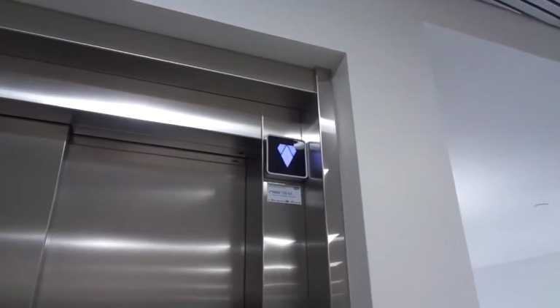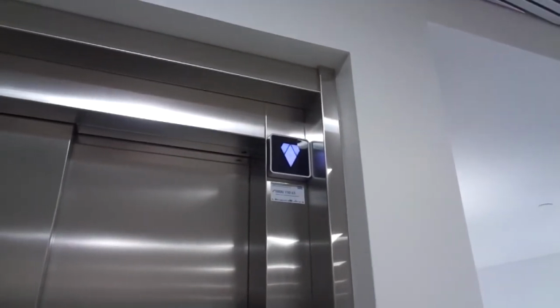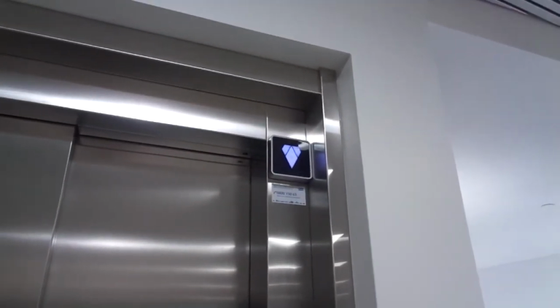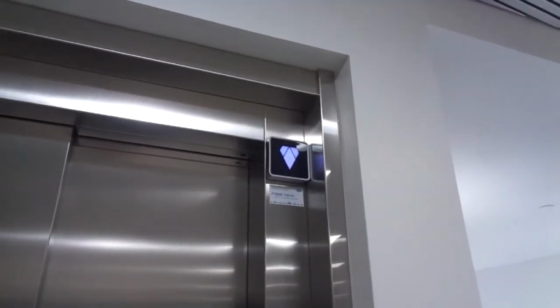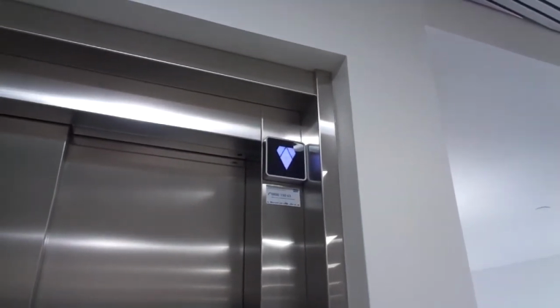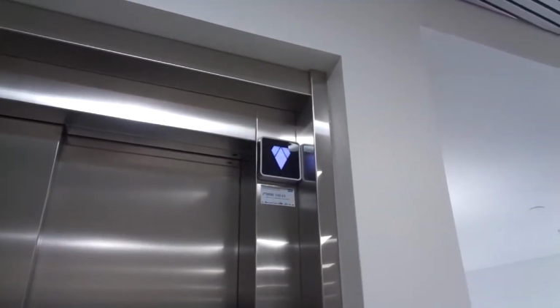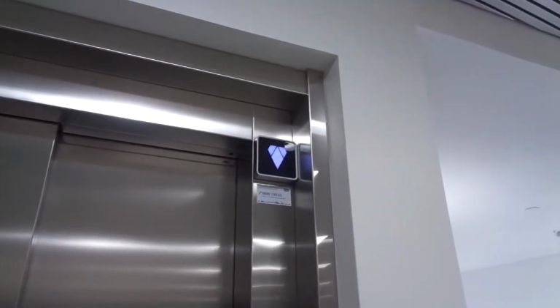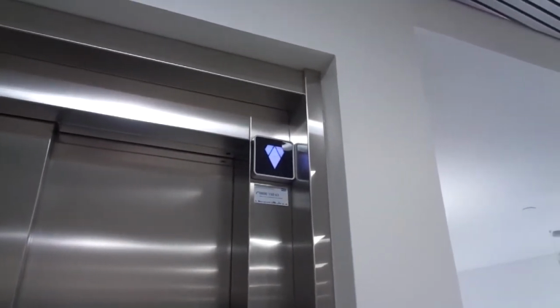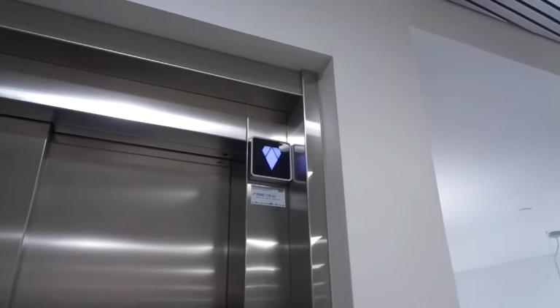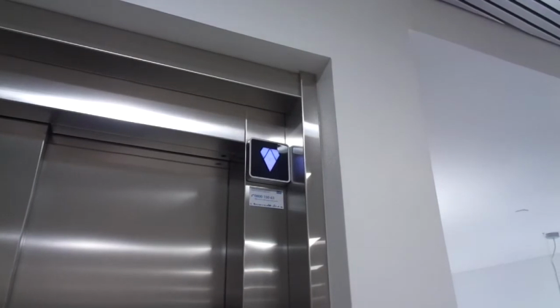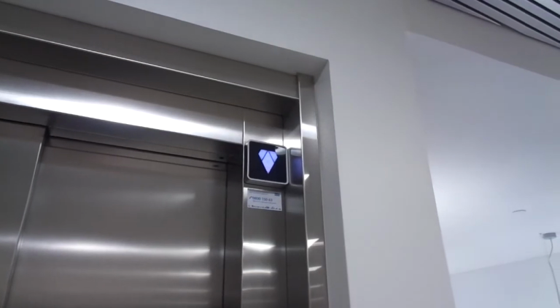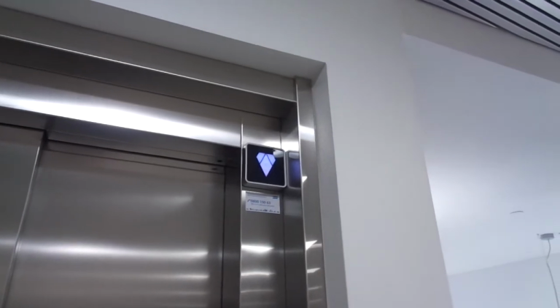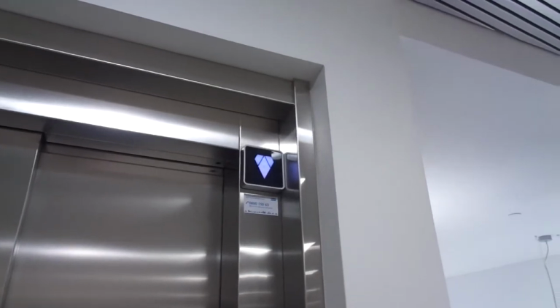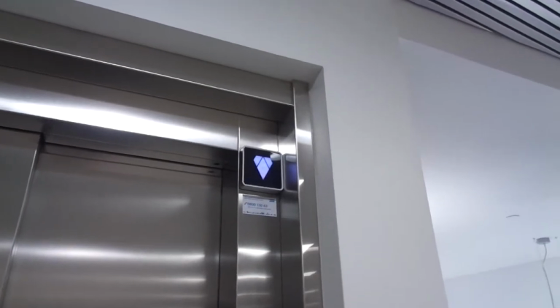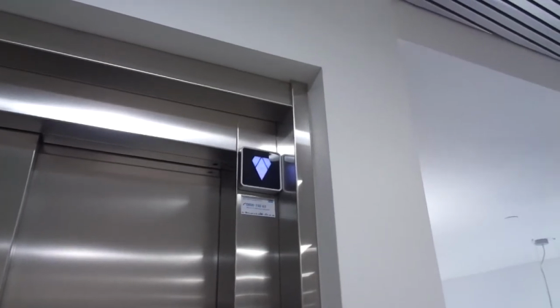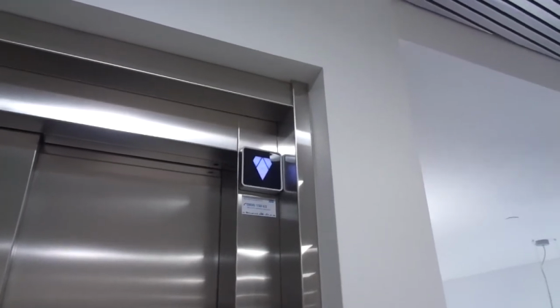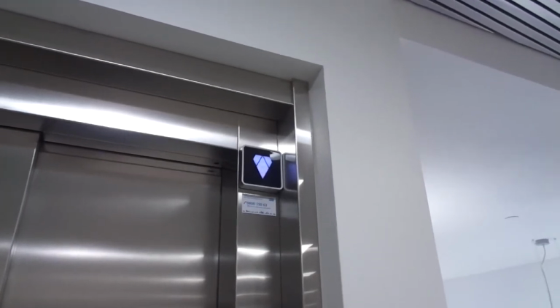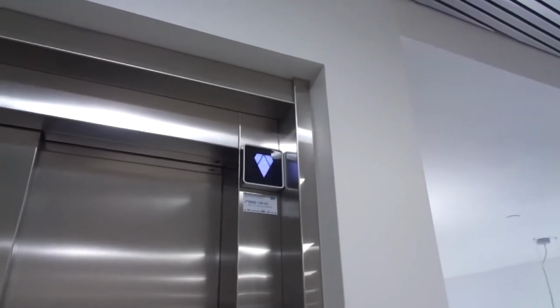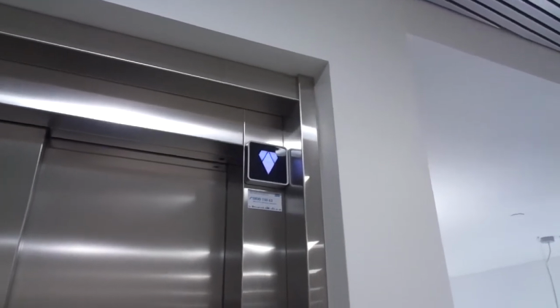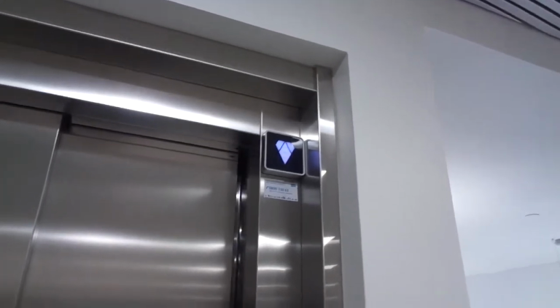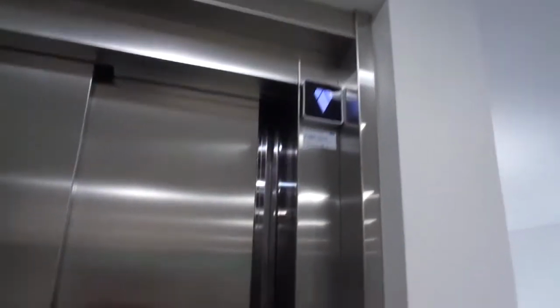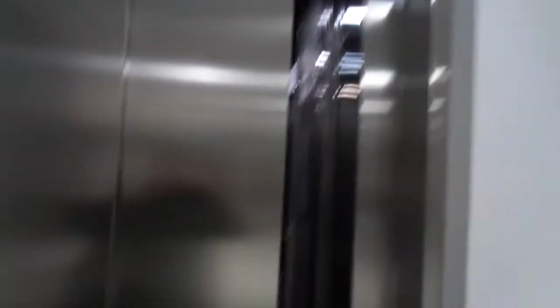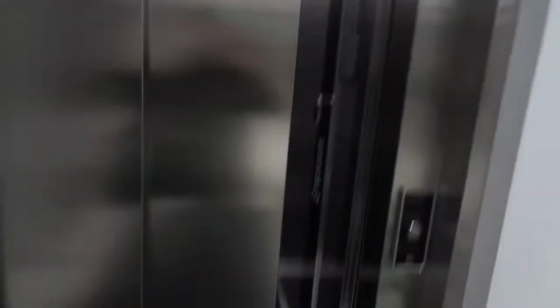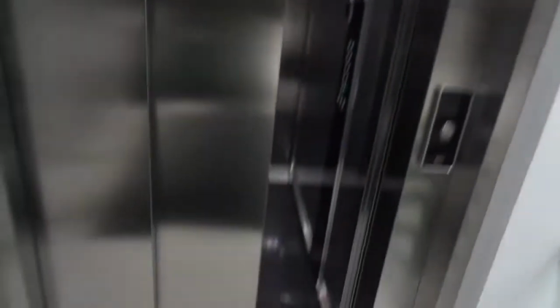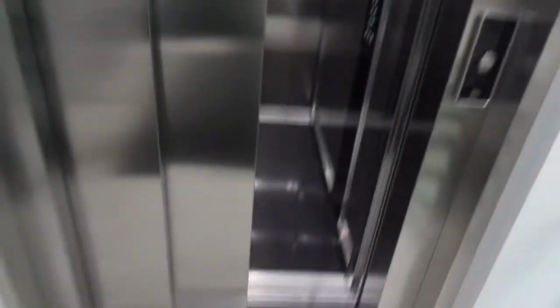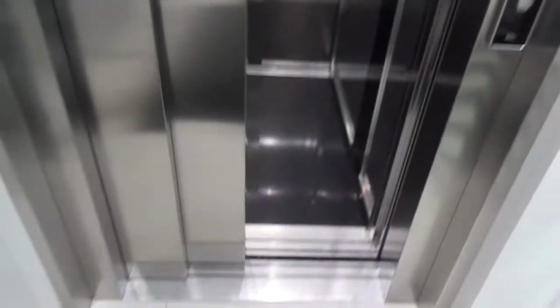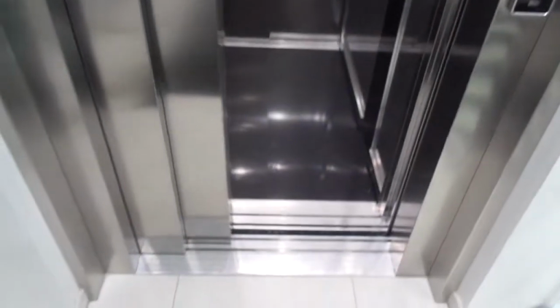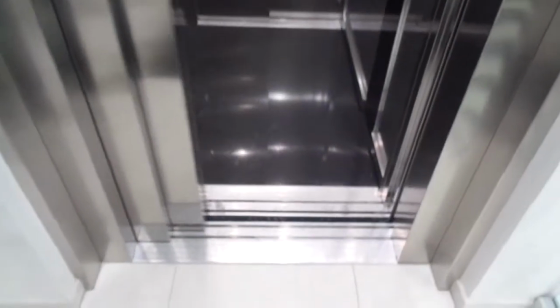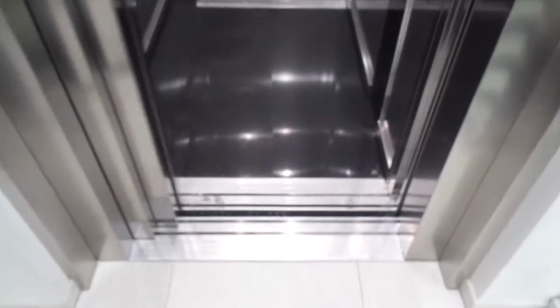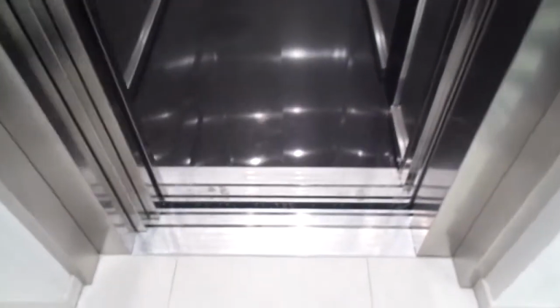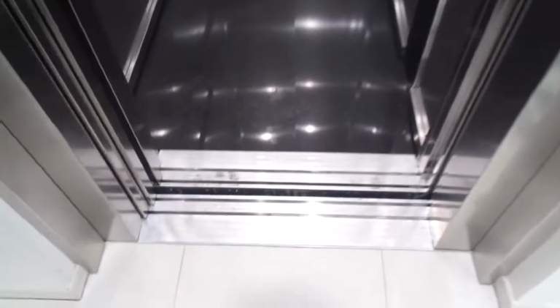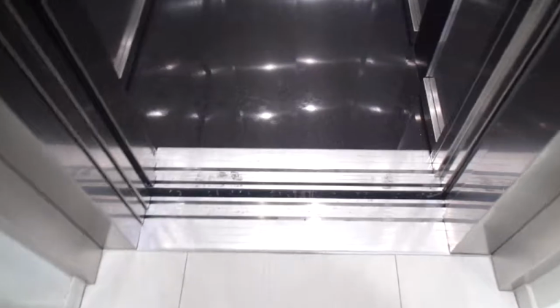We are in staircase A. It has three staircases and probably four elevators. Let's see which floors are accessible here.